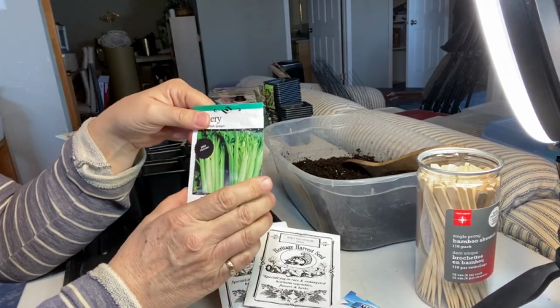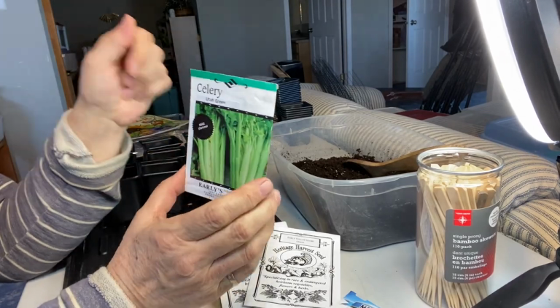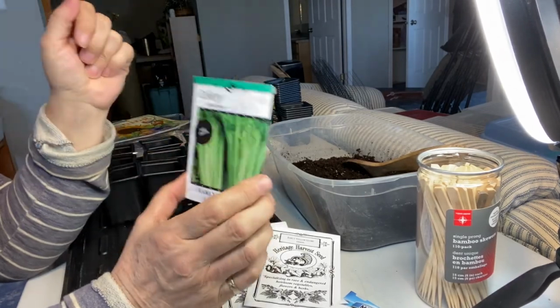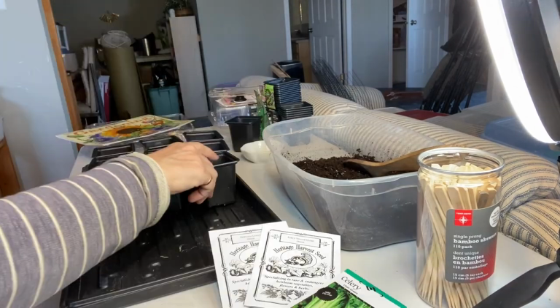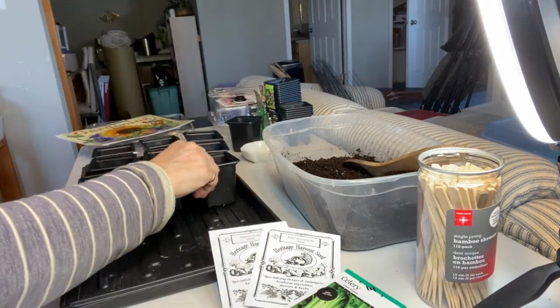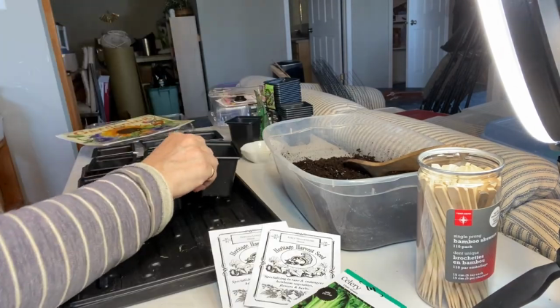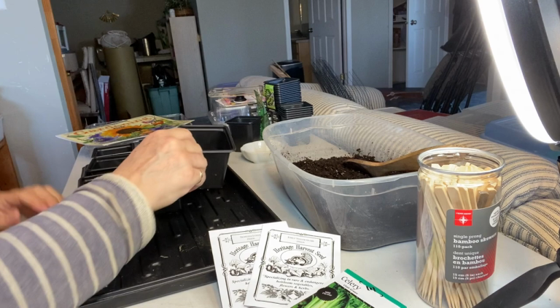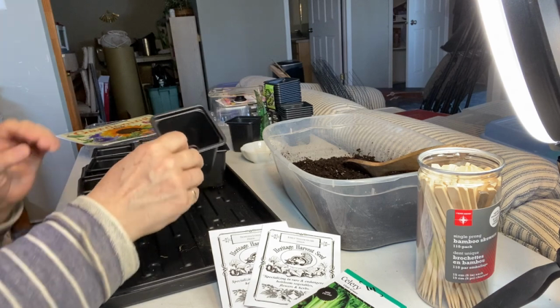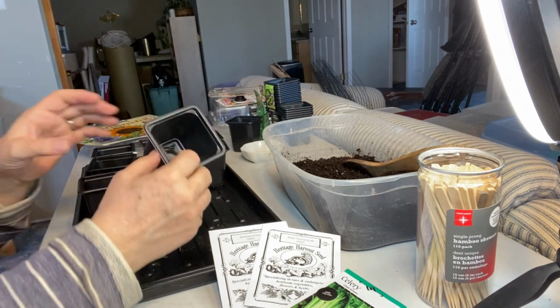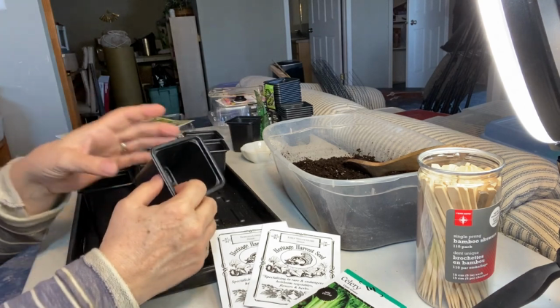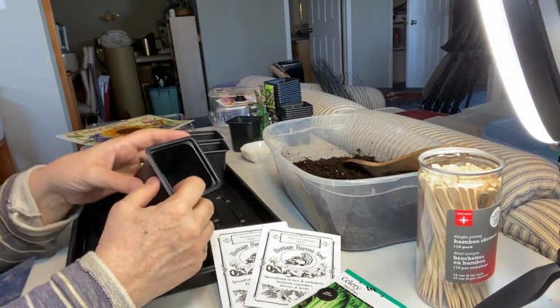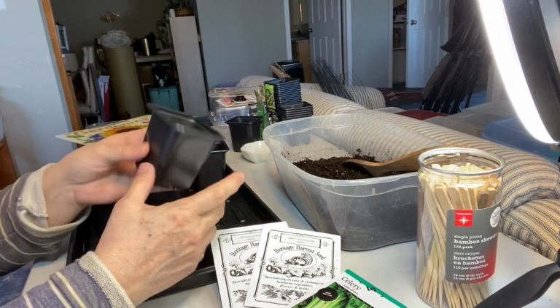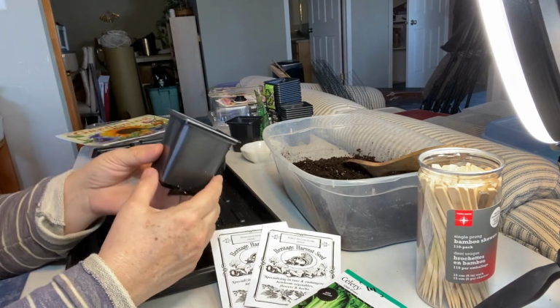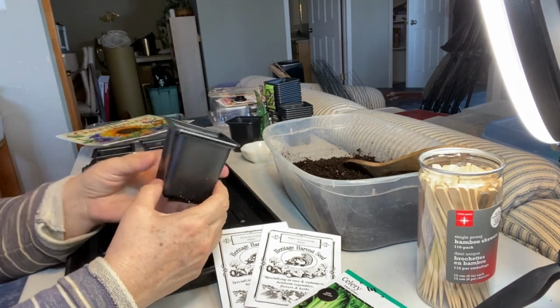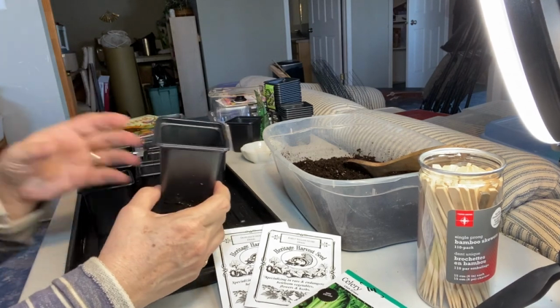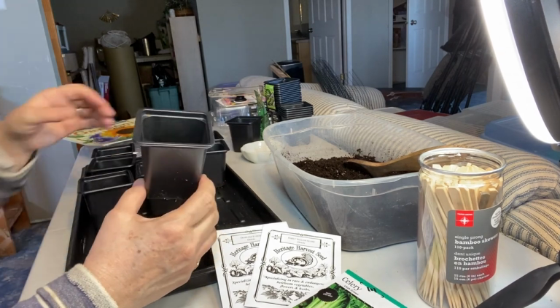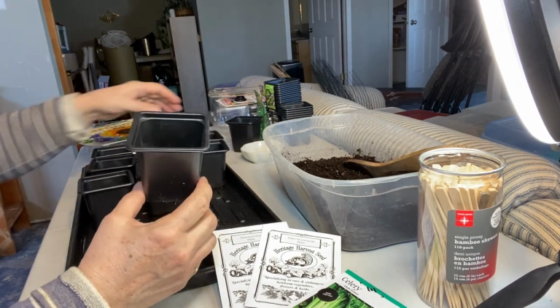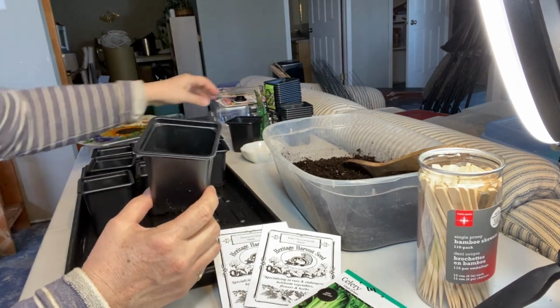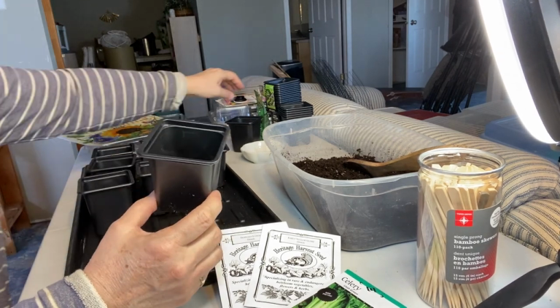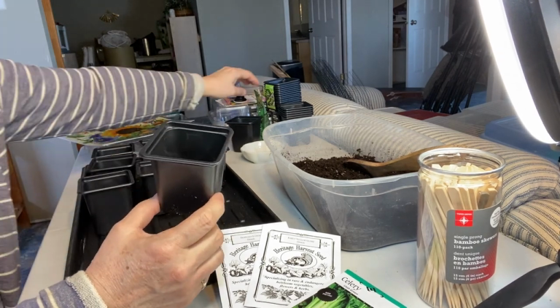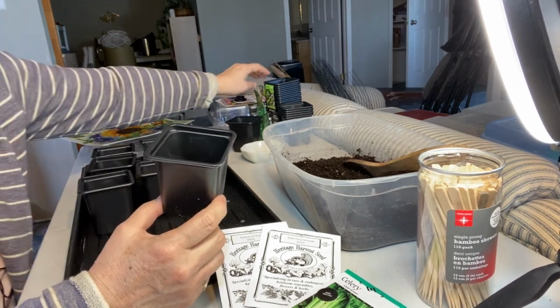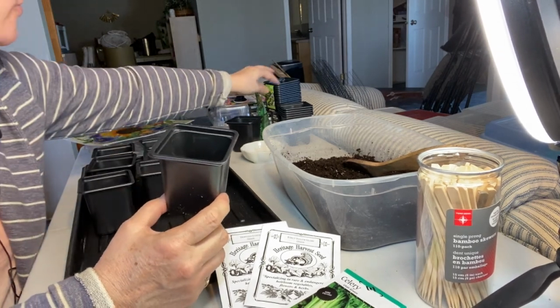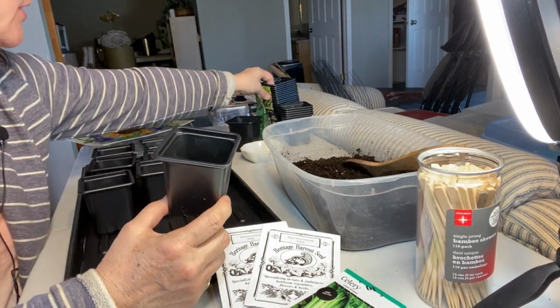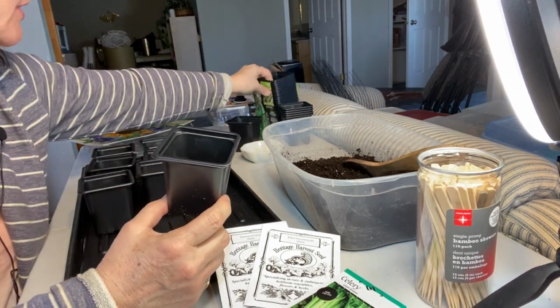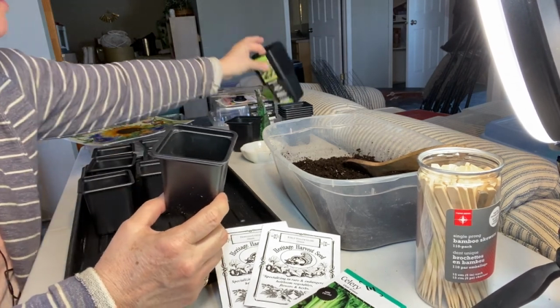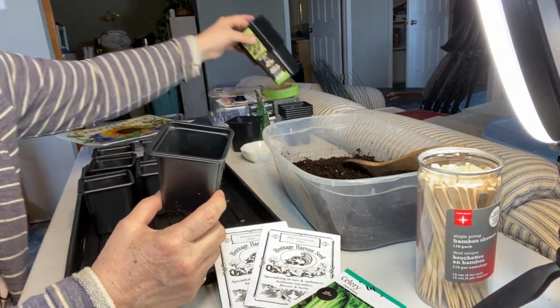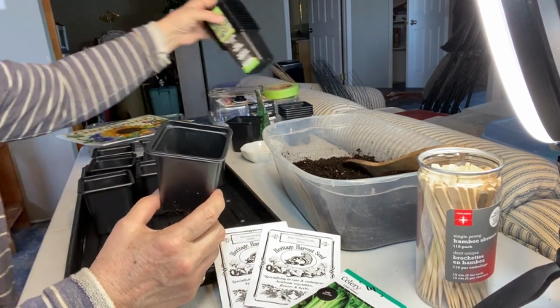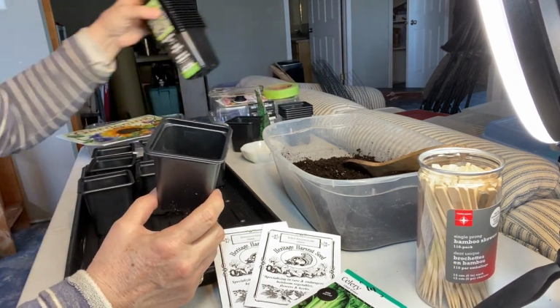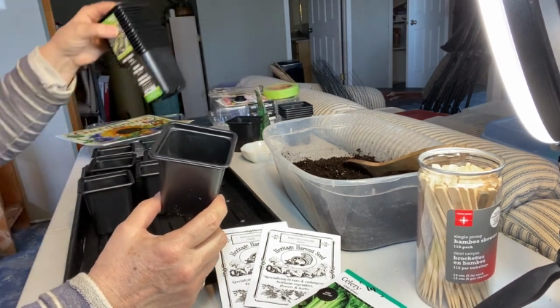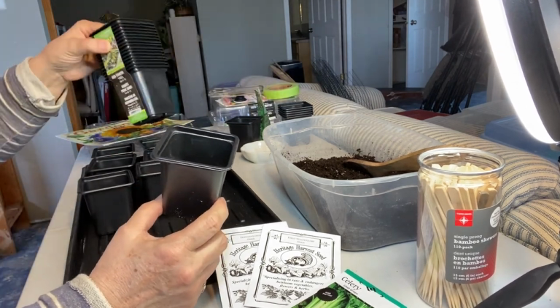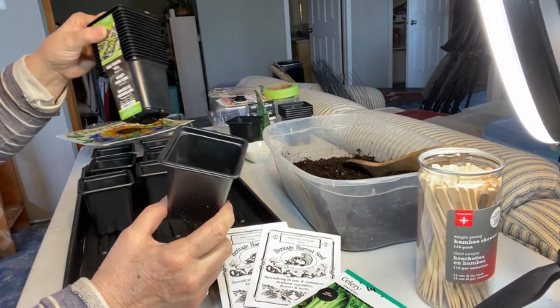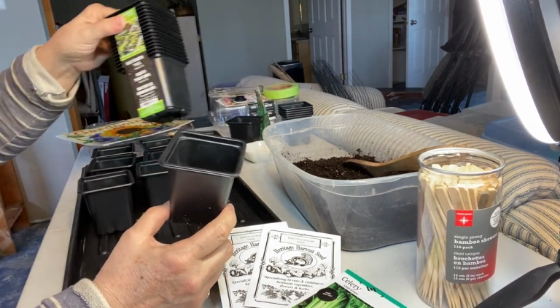If you've seen any of my Kratky indoor growing videos, I've had success starting celery from stalks you buy from the grocery store. I managed to get them rooting and grow celery successfully using the Kratky method. So I have some seeds — might as well try growing them outdoors.